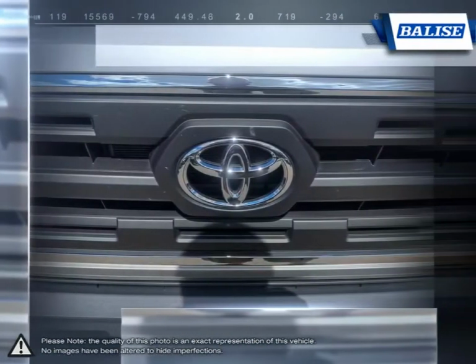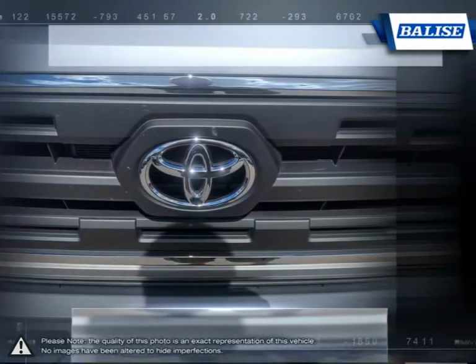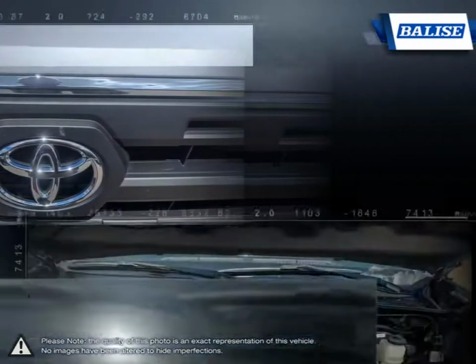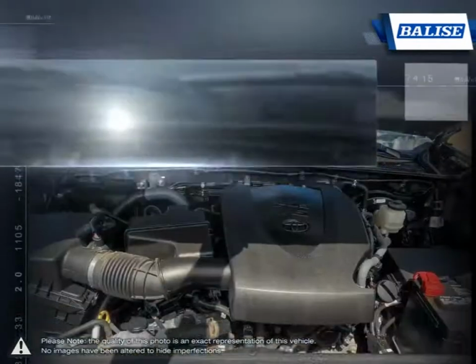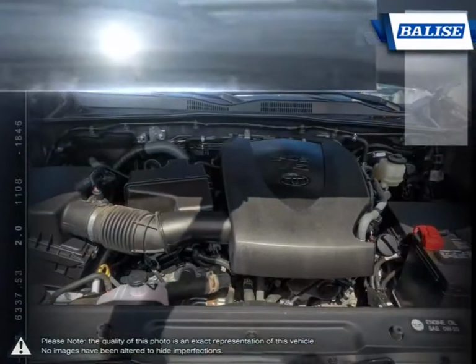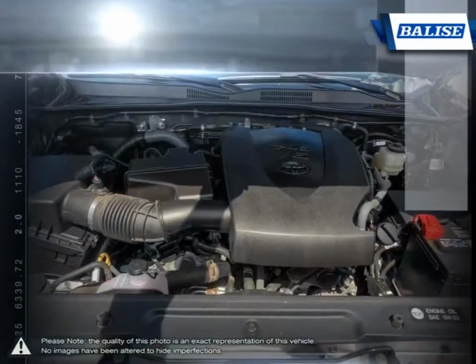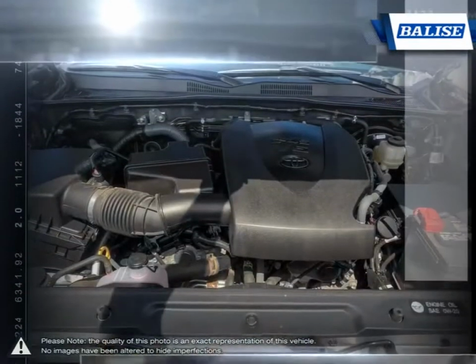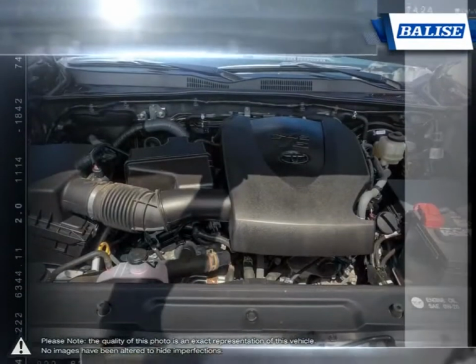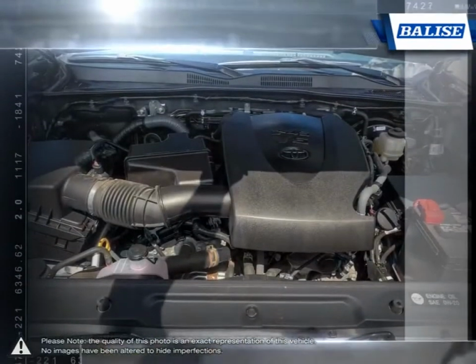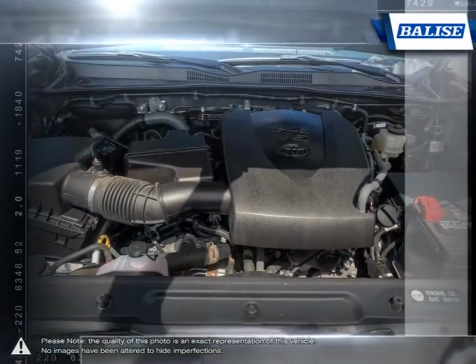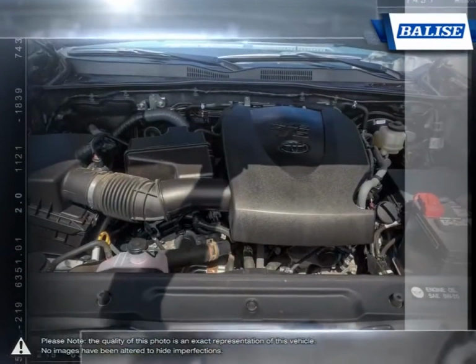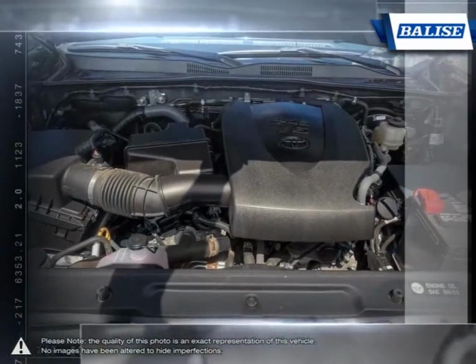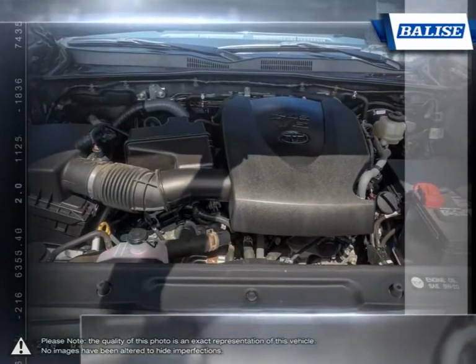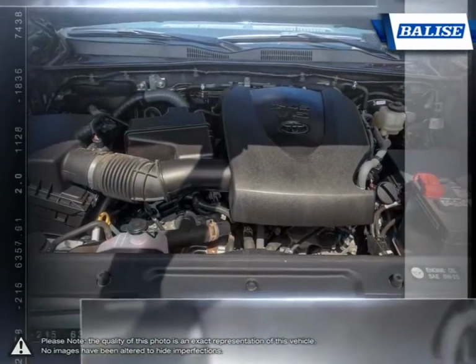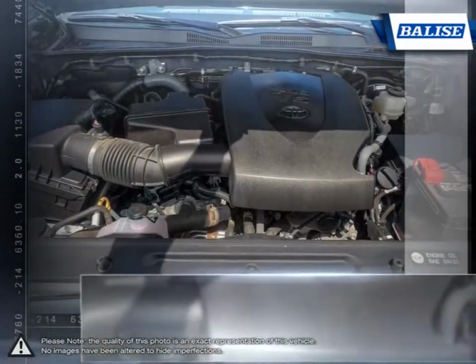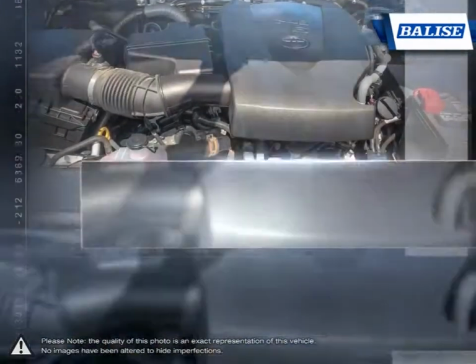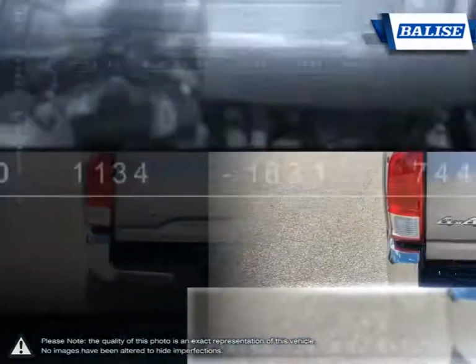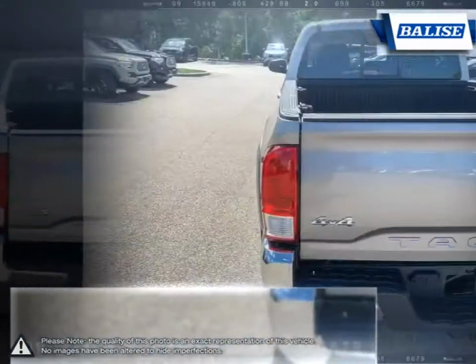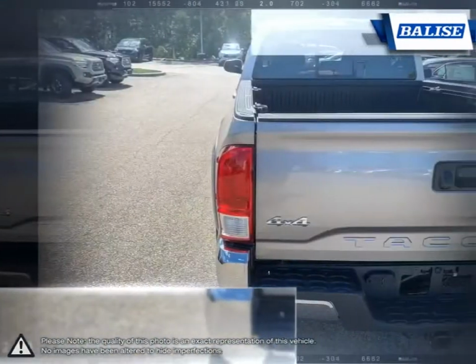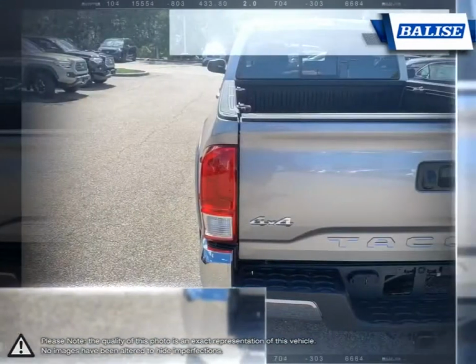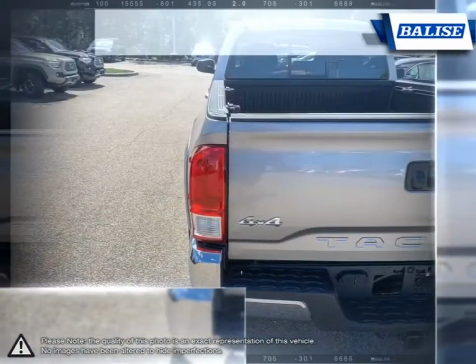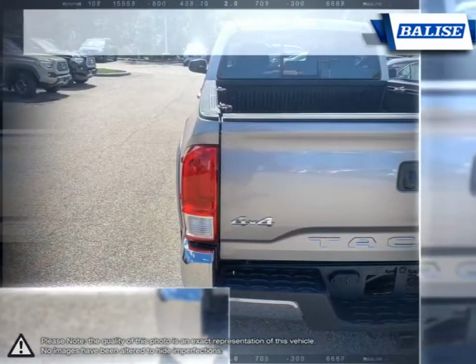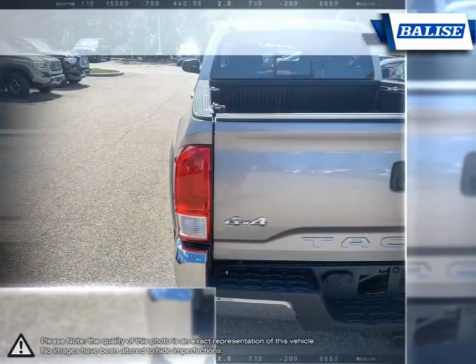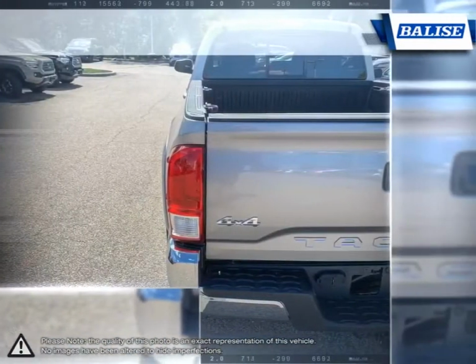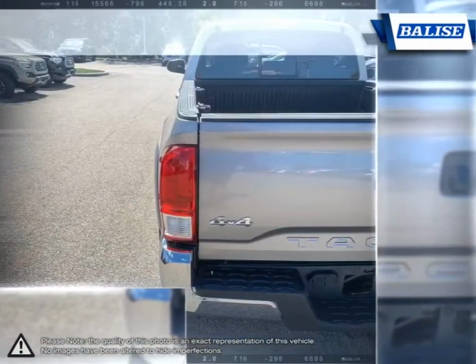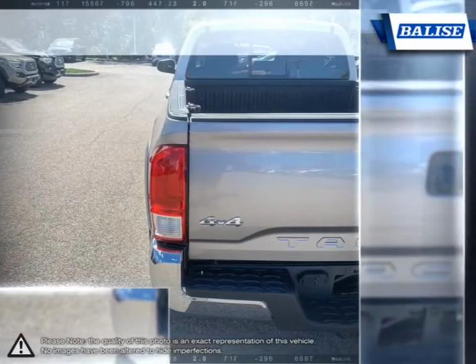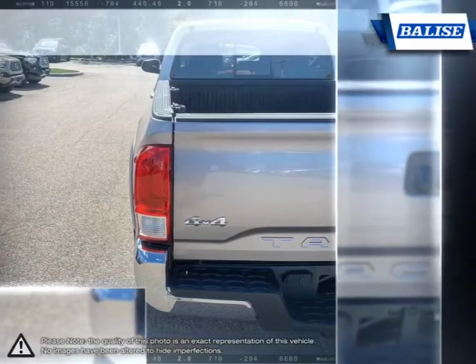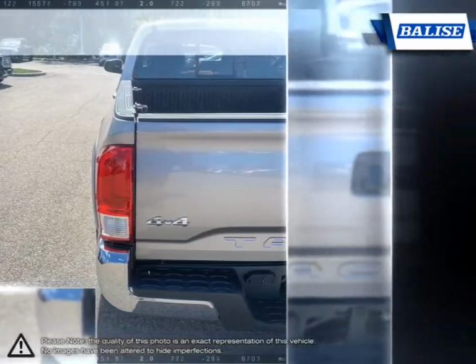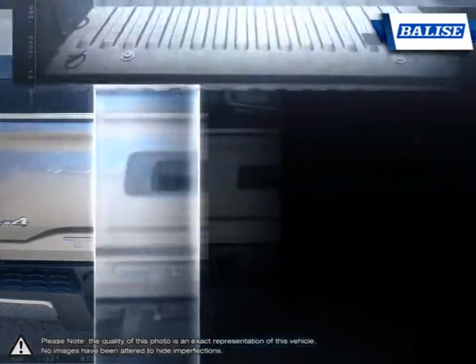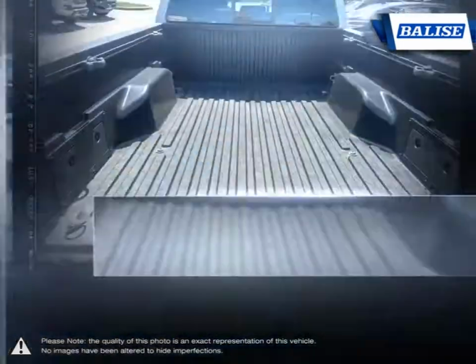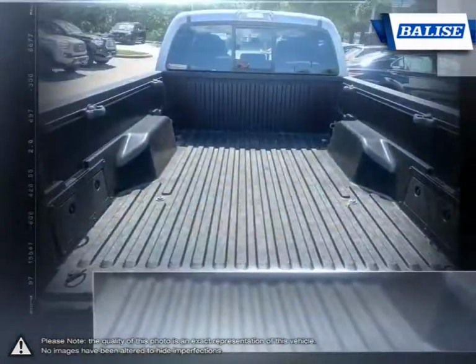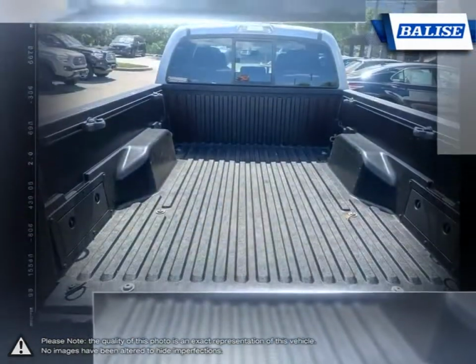With a well-laid-out cabin full of convenient features and great off-road skills, the Tacoma provides a truly competitive midsize pickup.